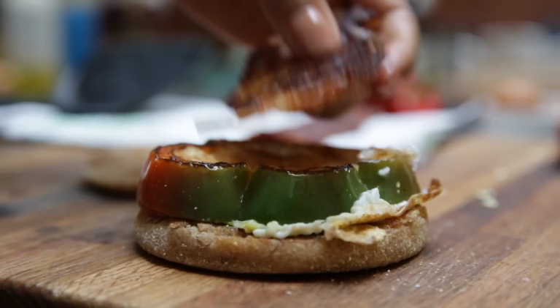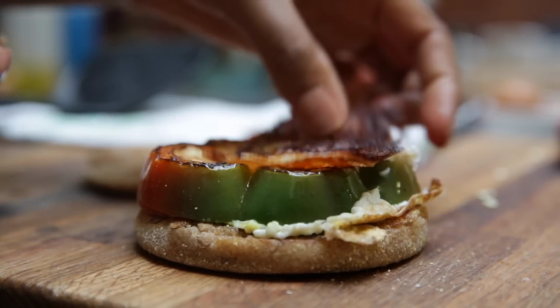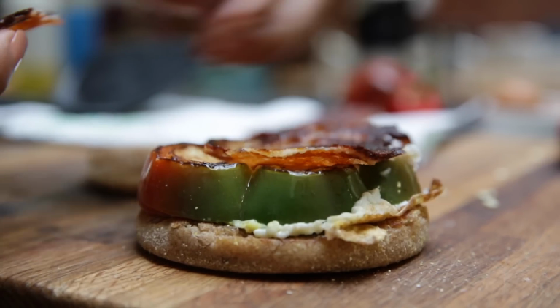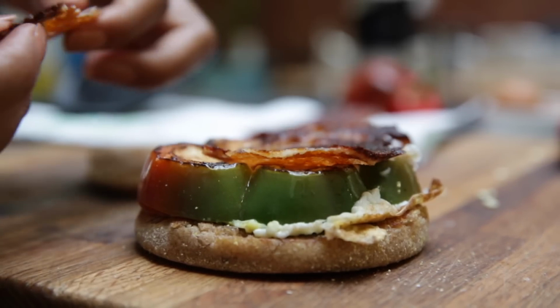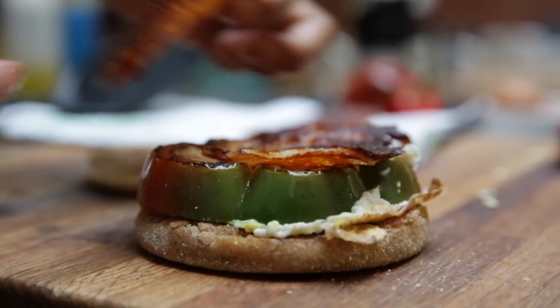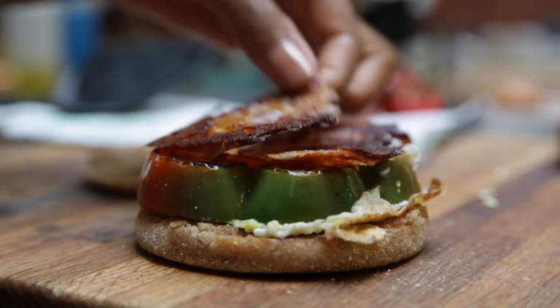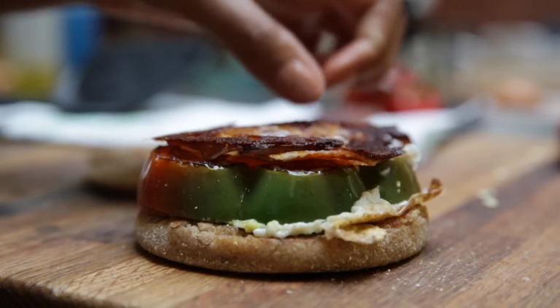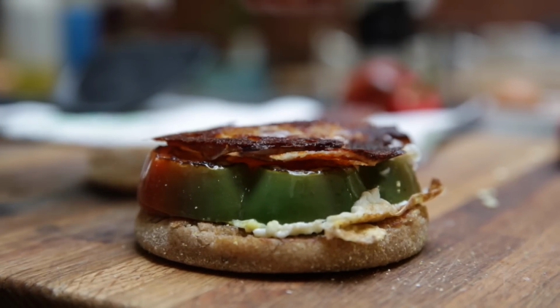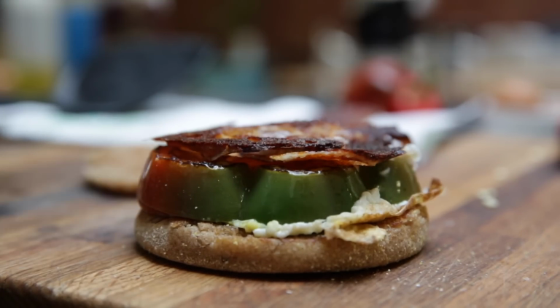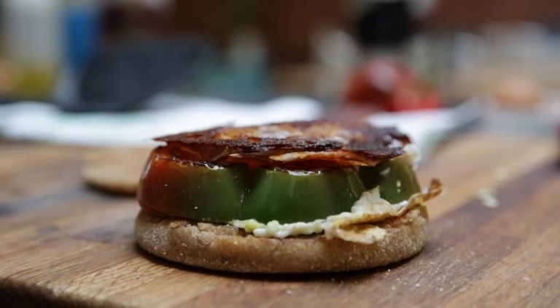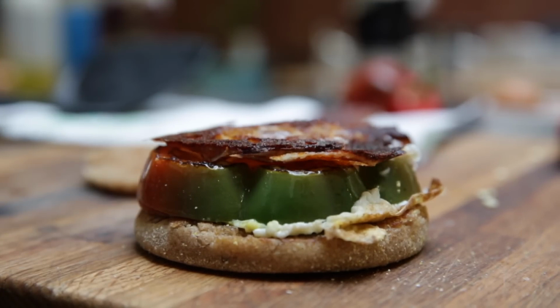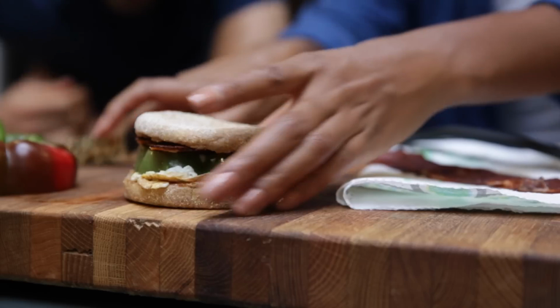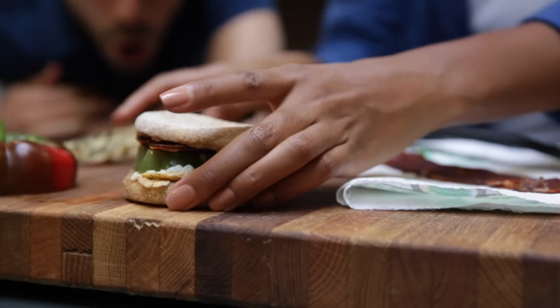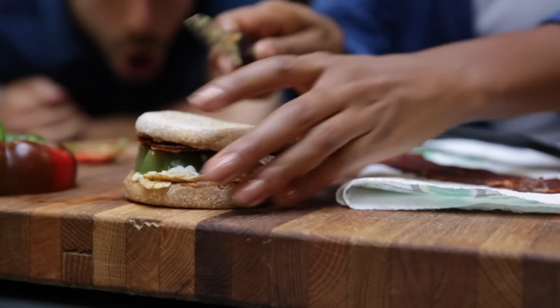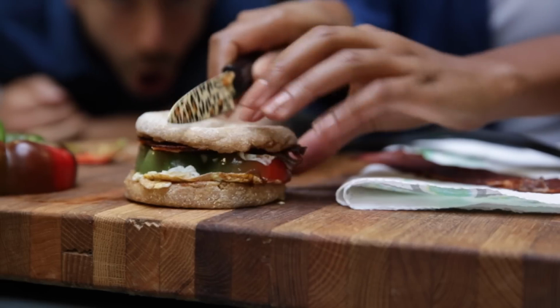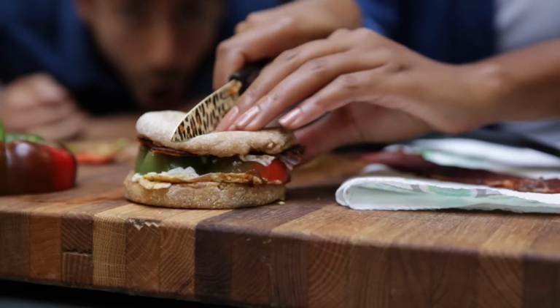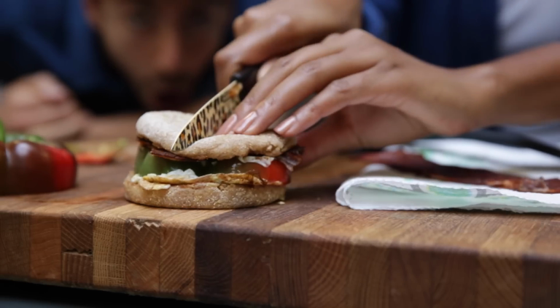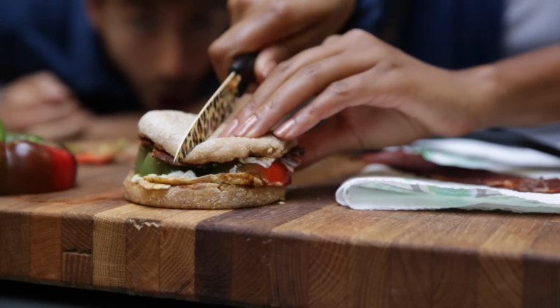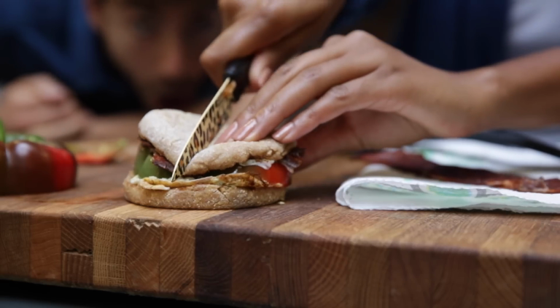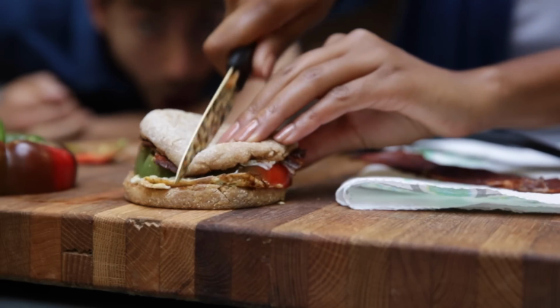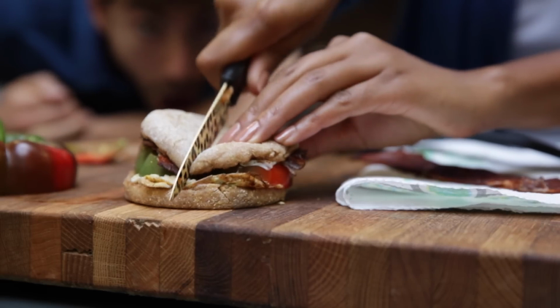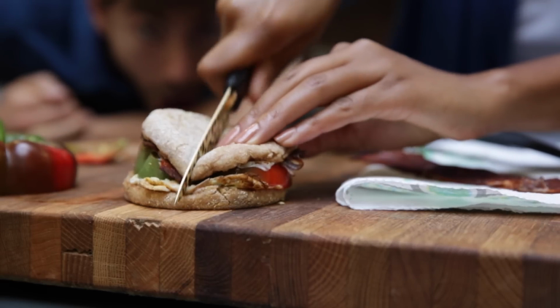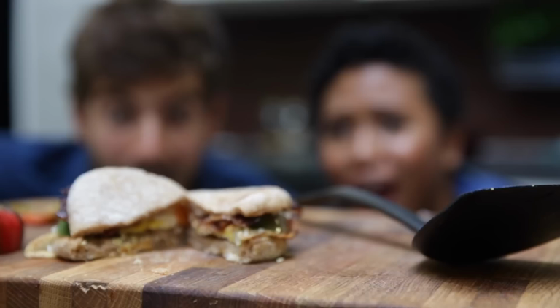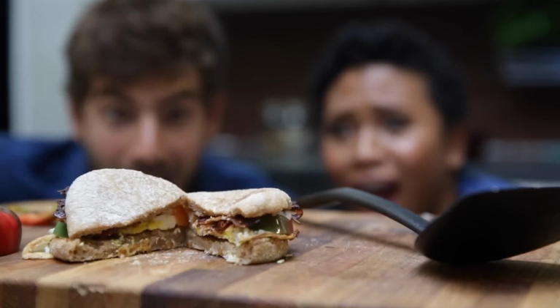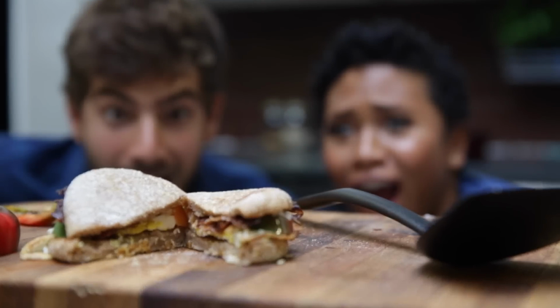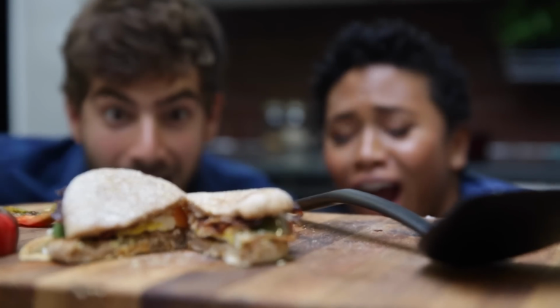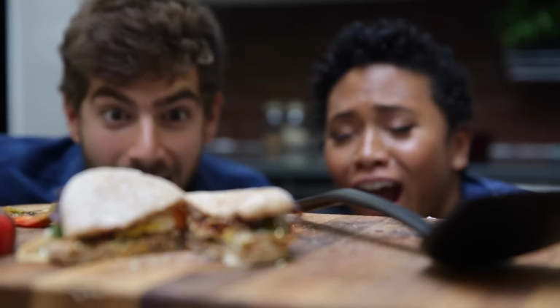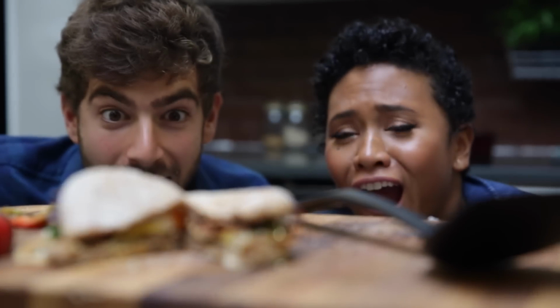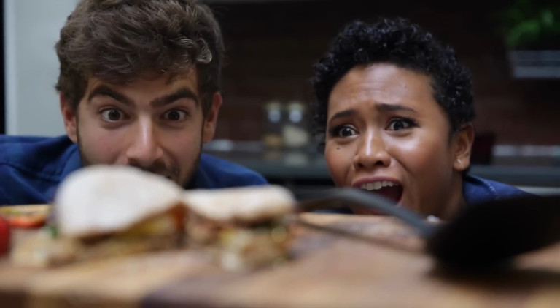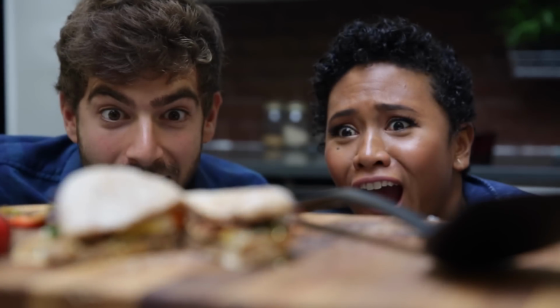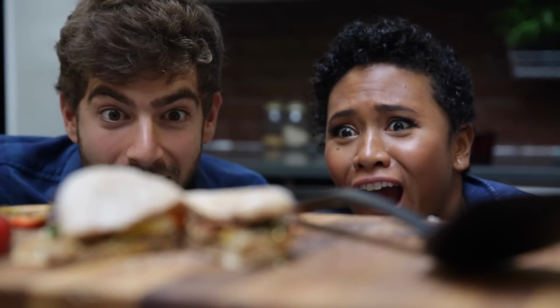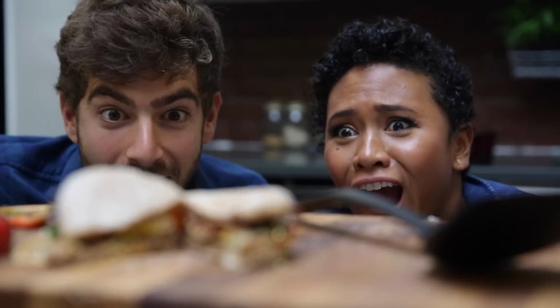You can obviously put extra sauce on that — whatever you want. I like it with hot sauce. You can add more ingredients and toppings too.